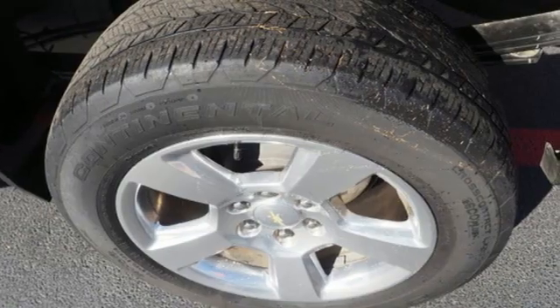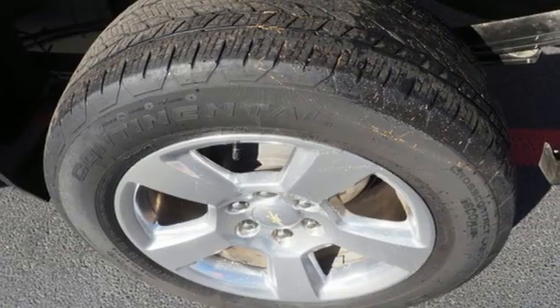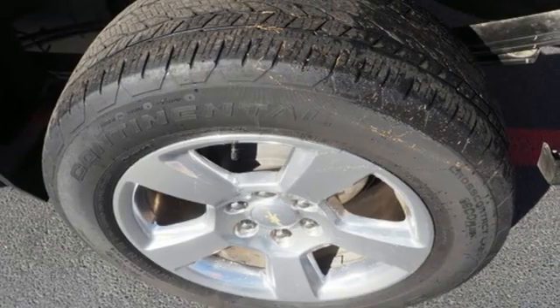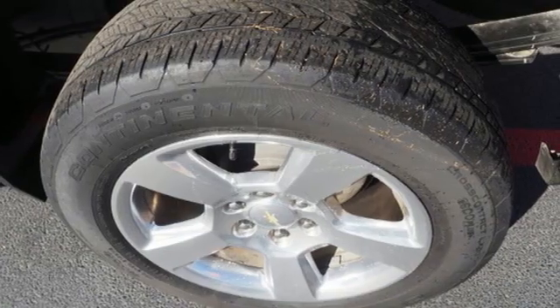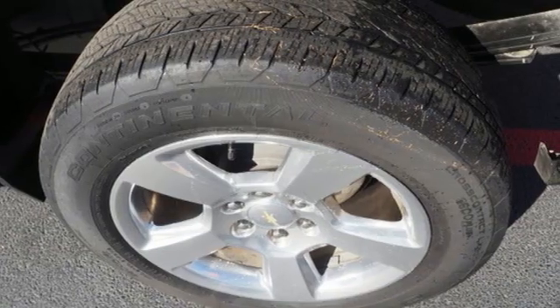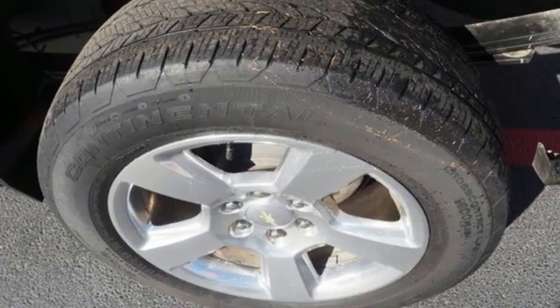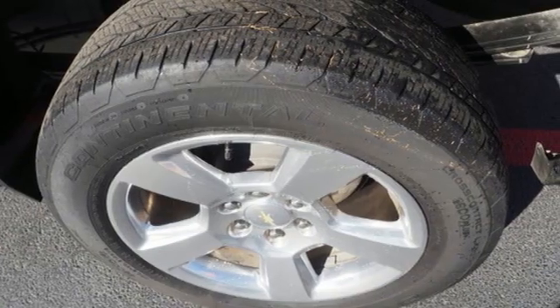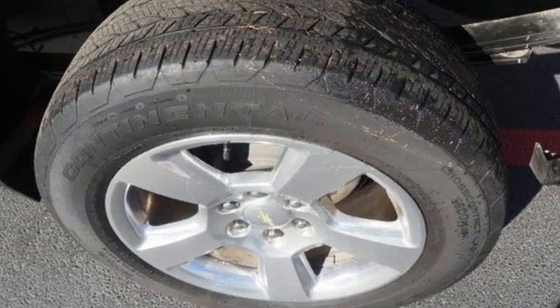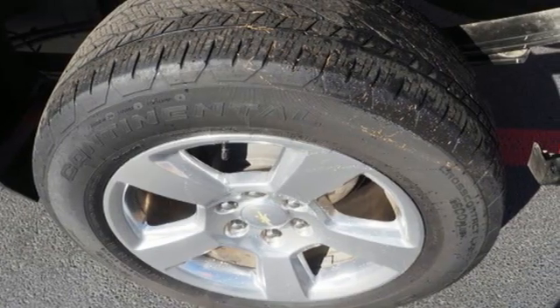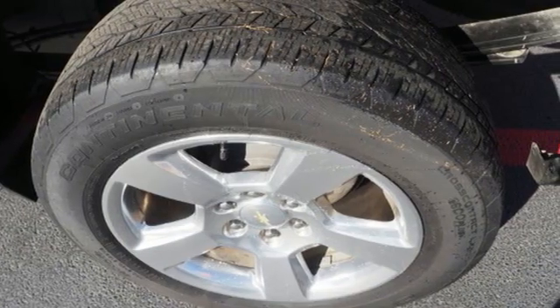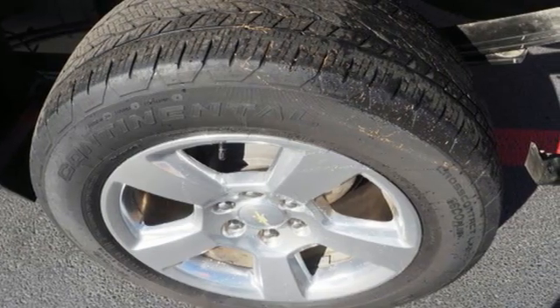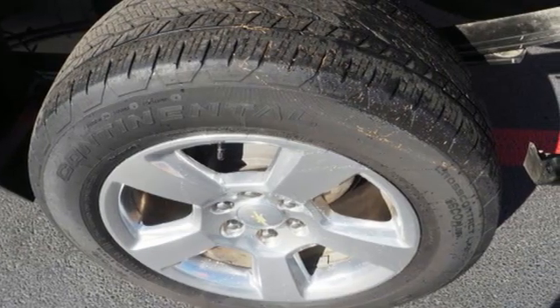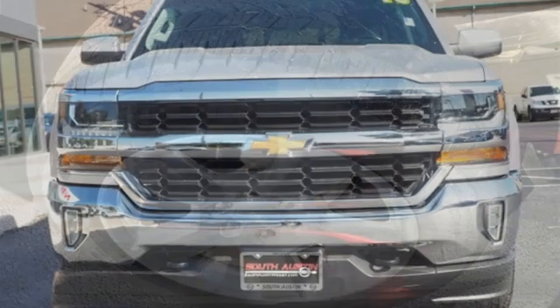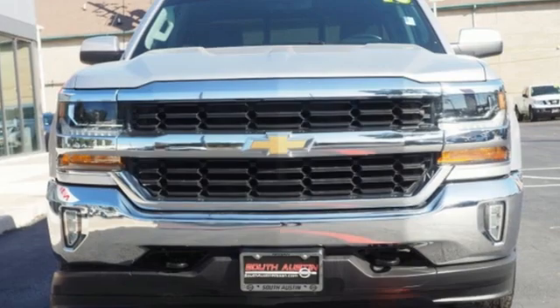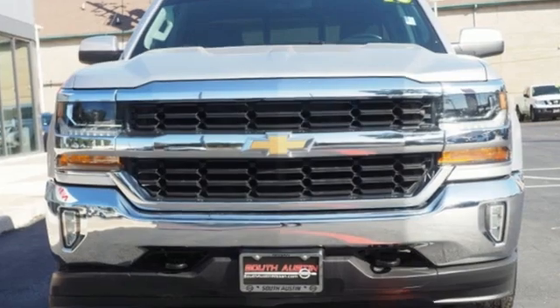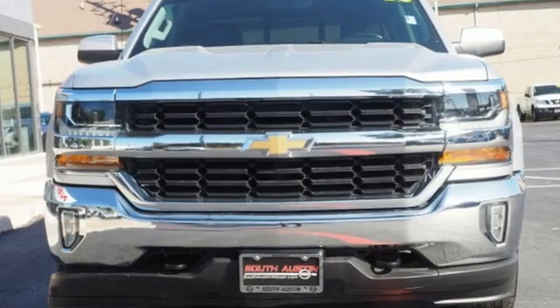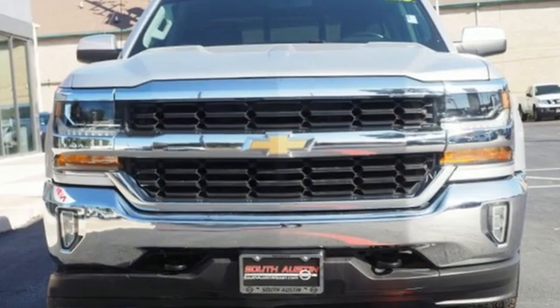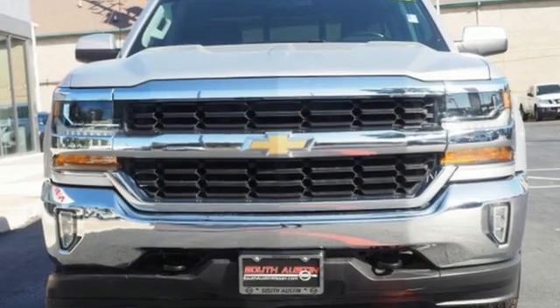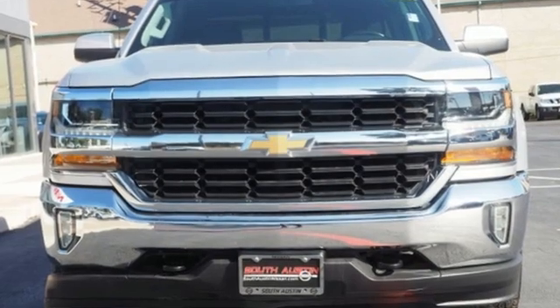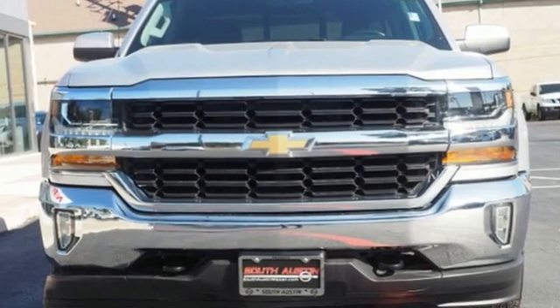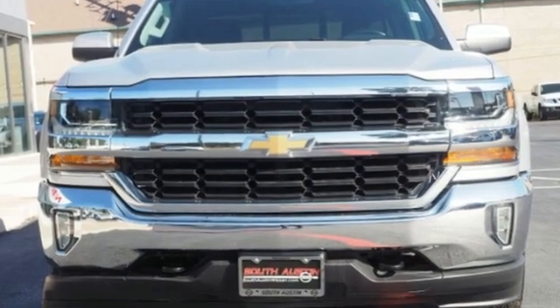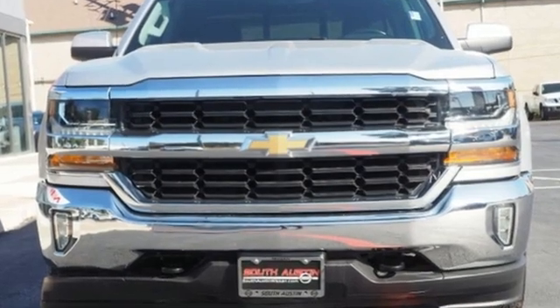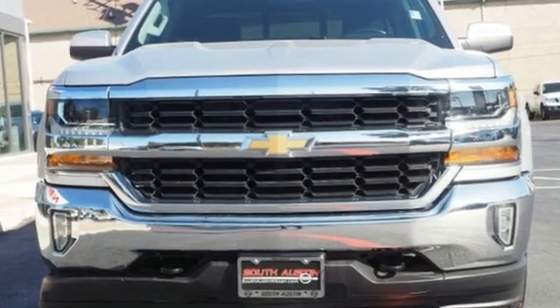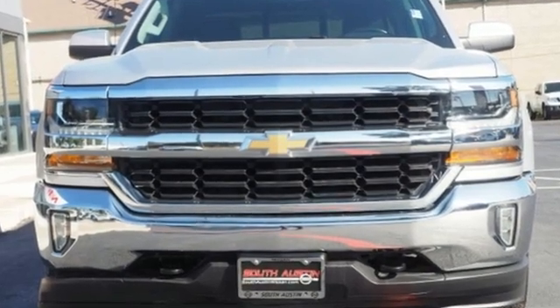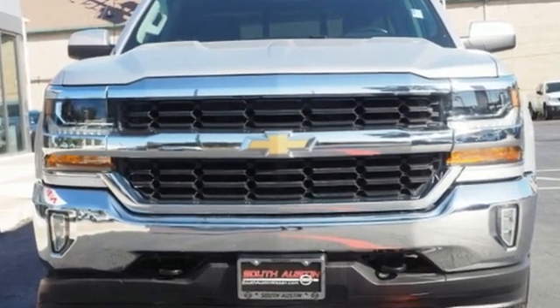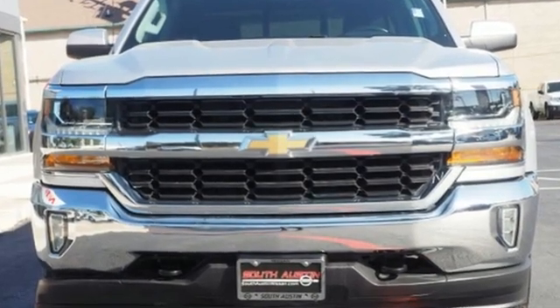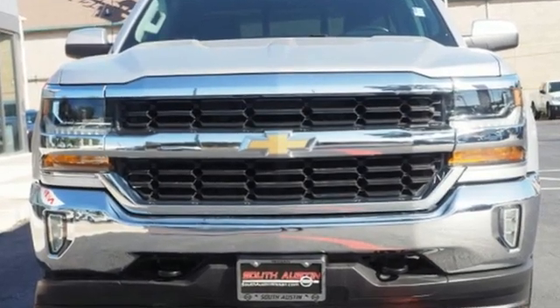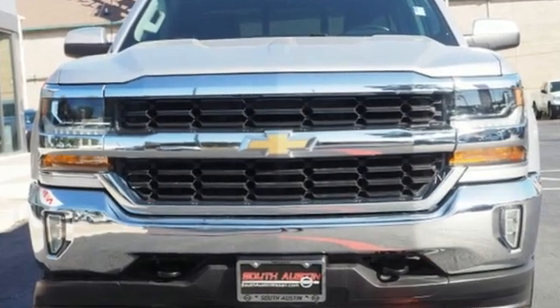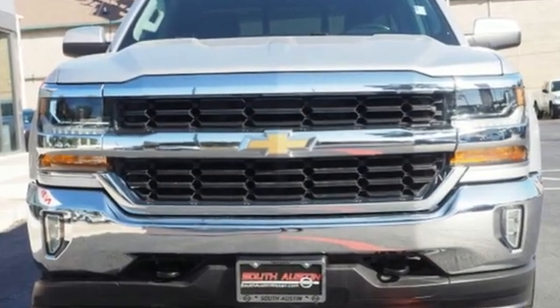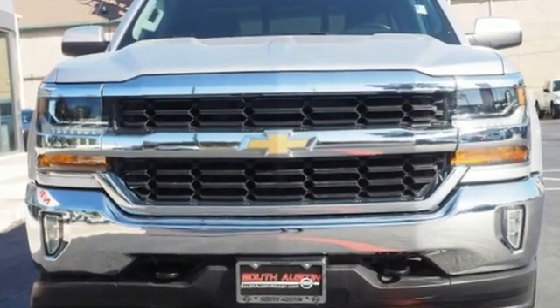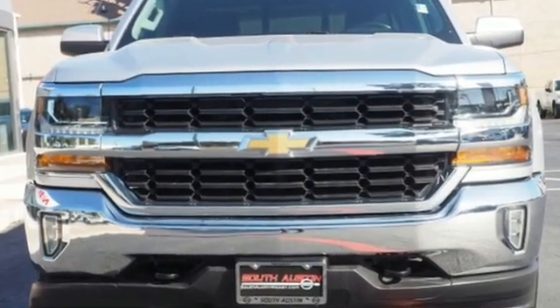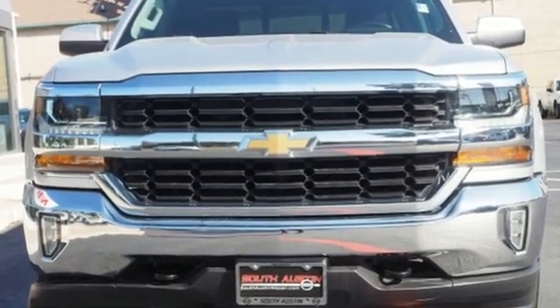Performance, value, durability — Chevy. There's even more to see in person. Take it for a test drive today.